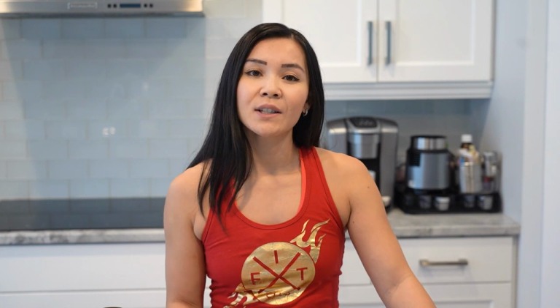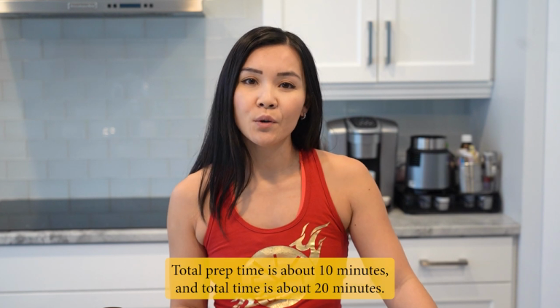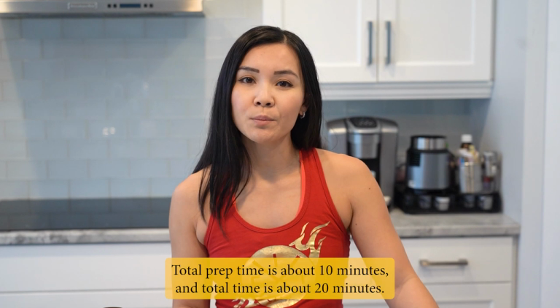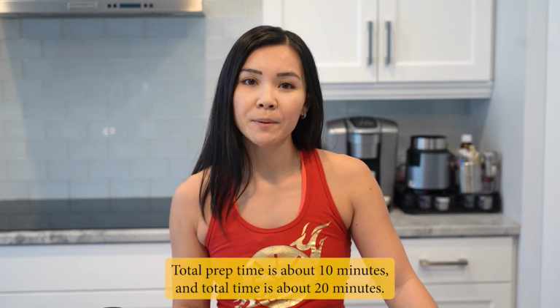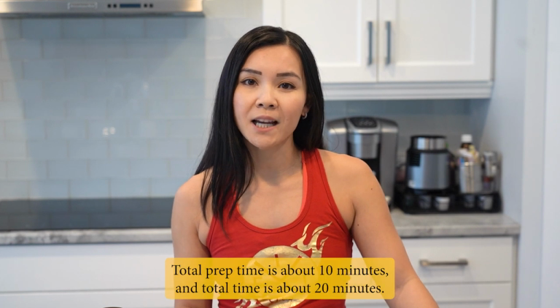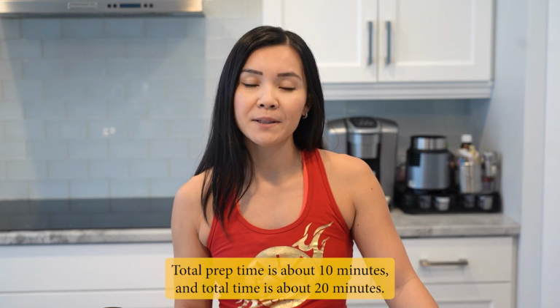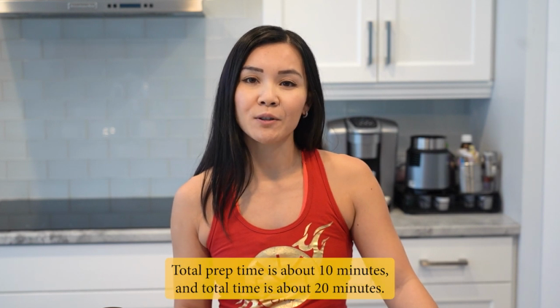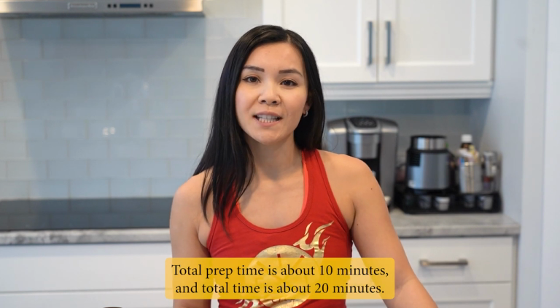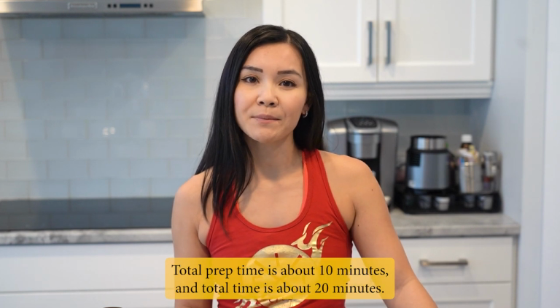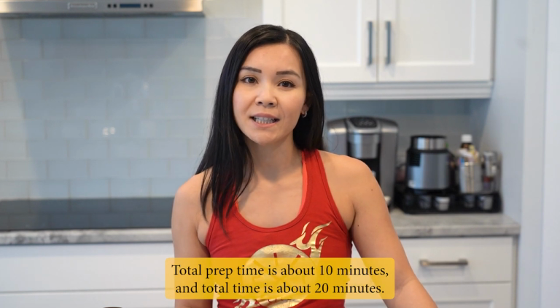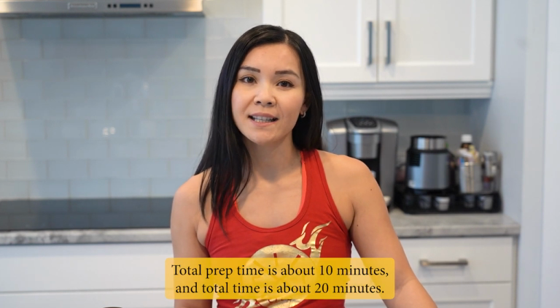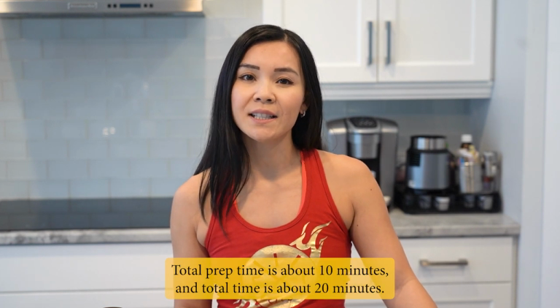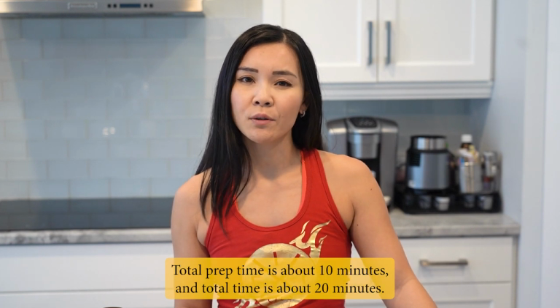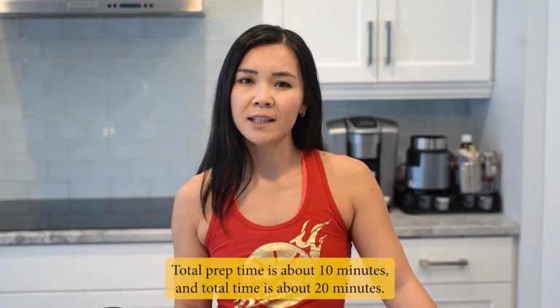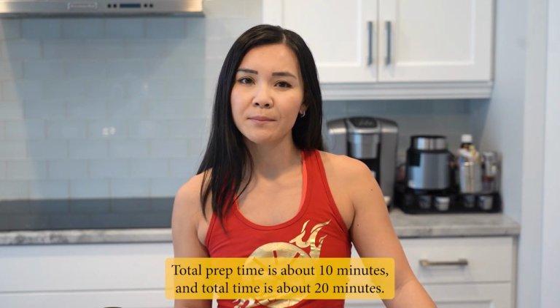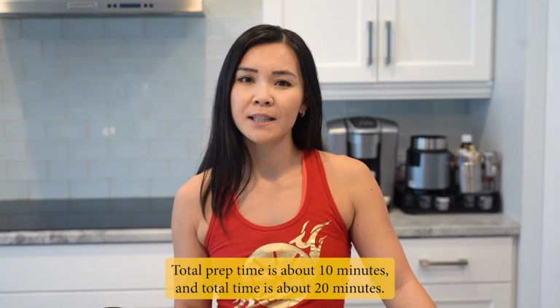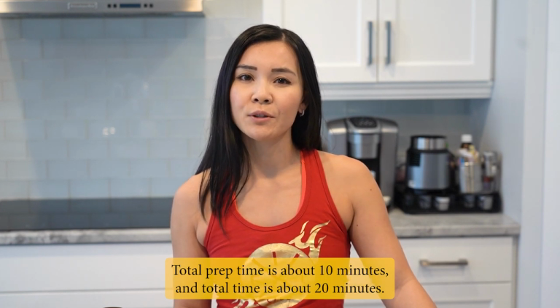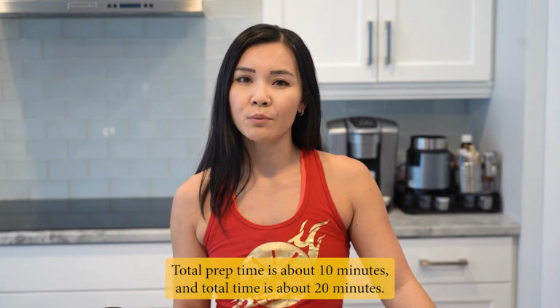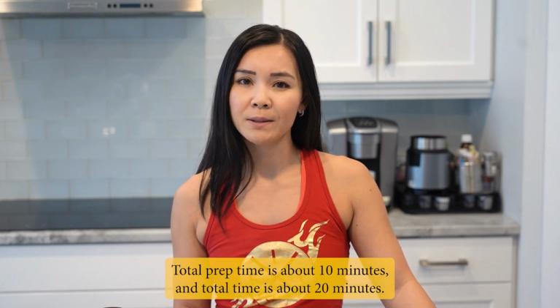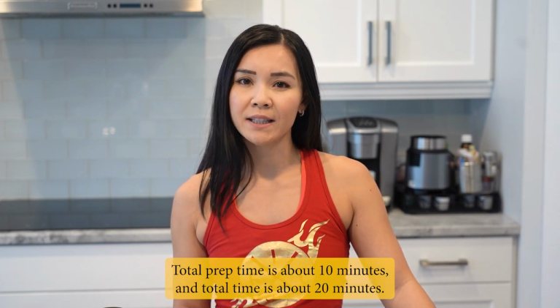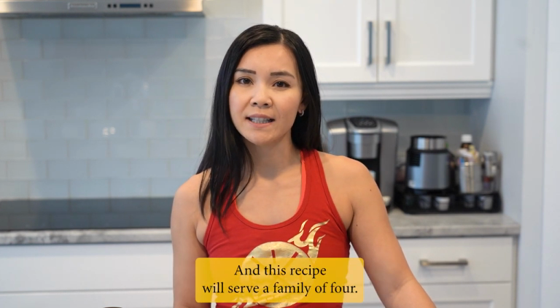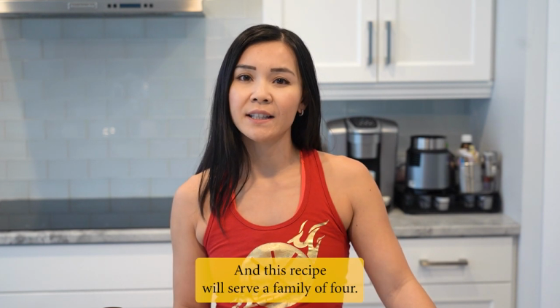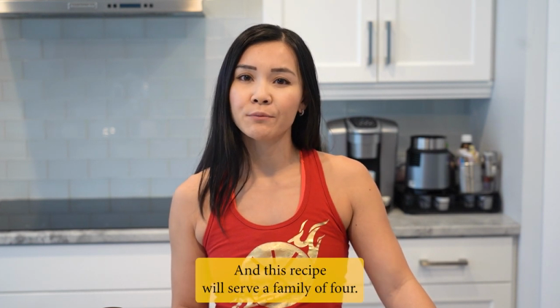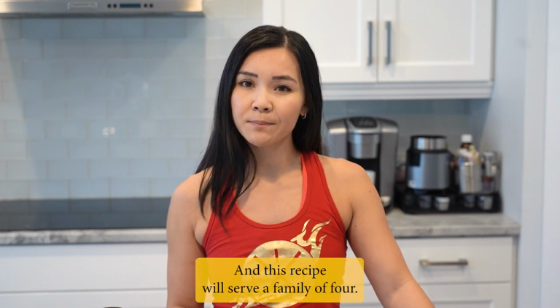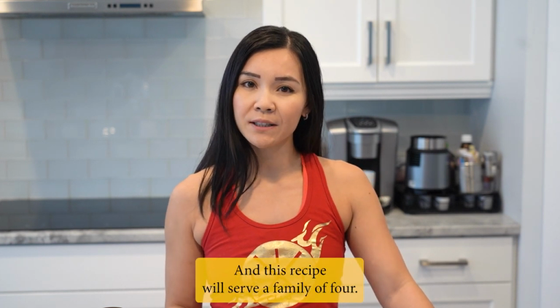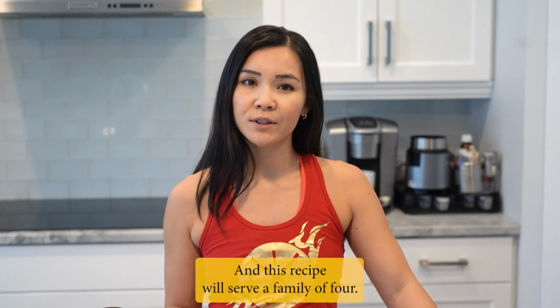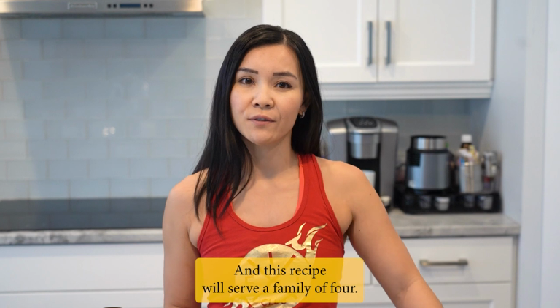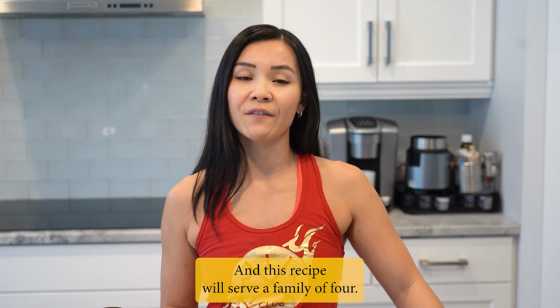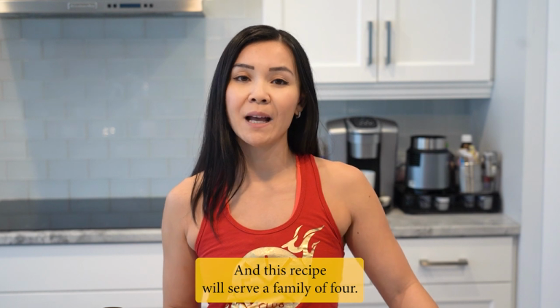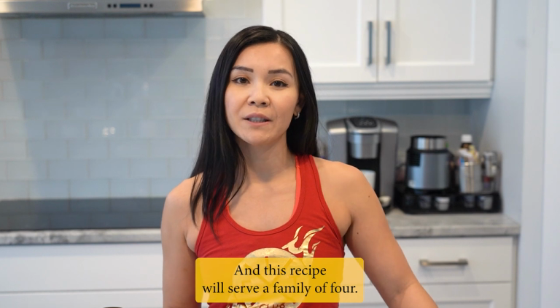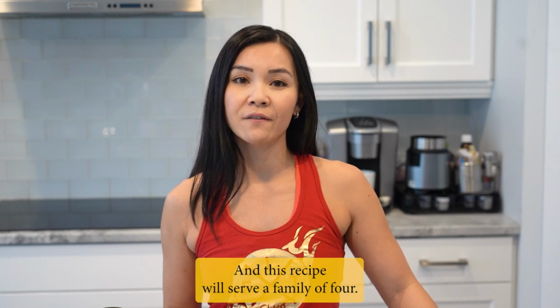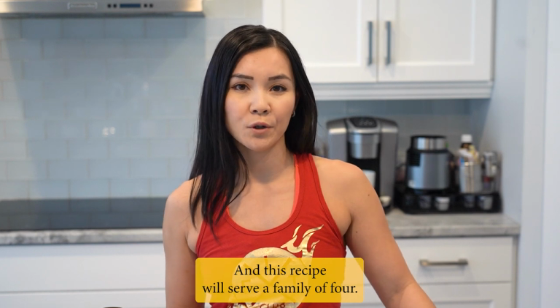Total prep time is about 10 minutes and total time is about 20 minutes, and this recipe will serve a family of 4.